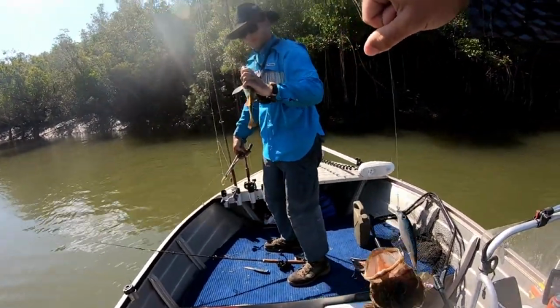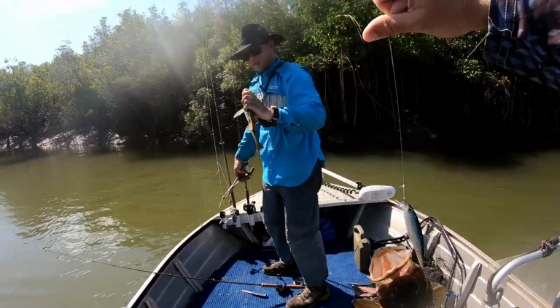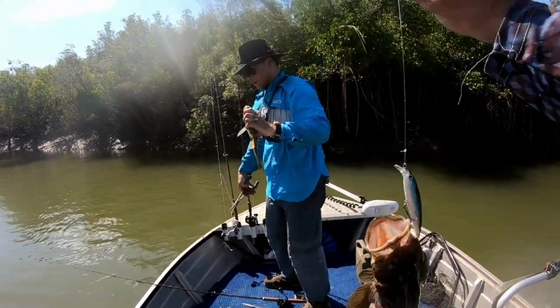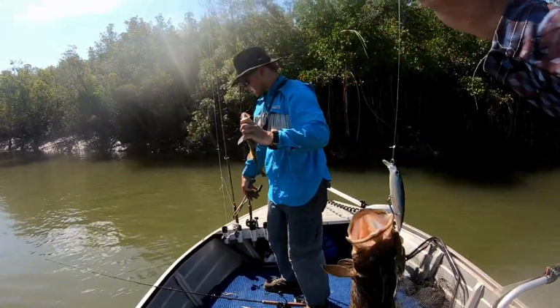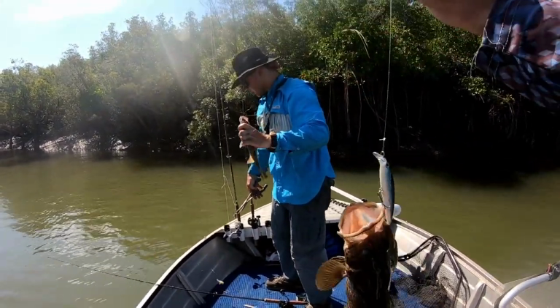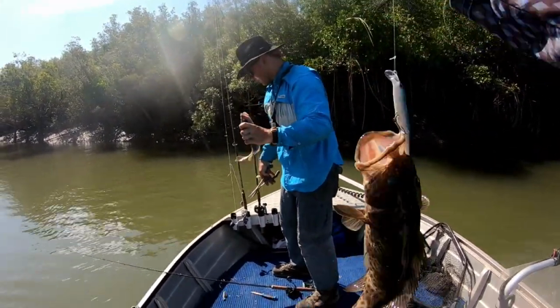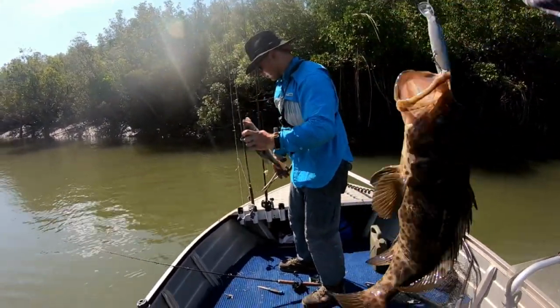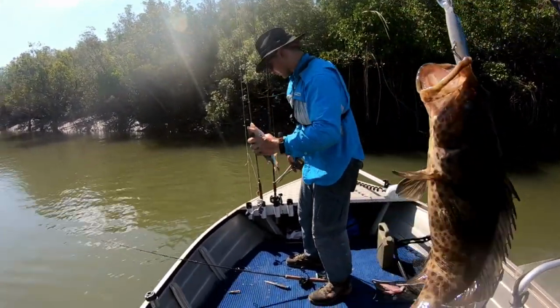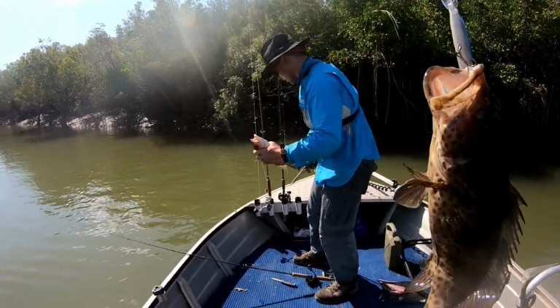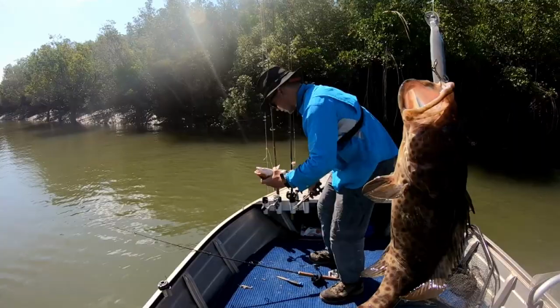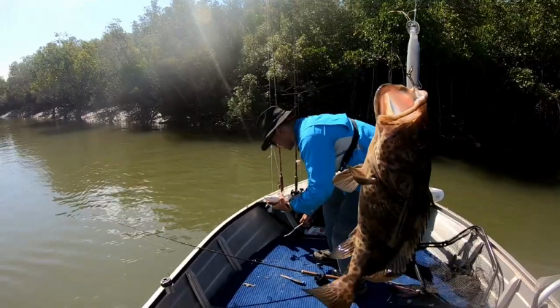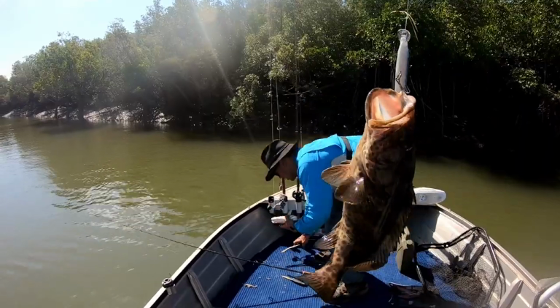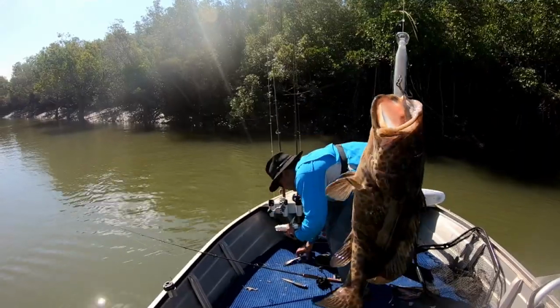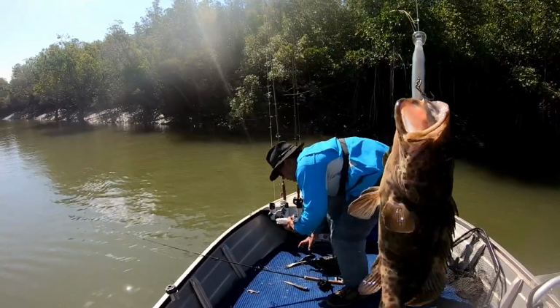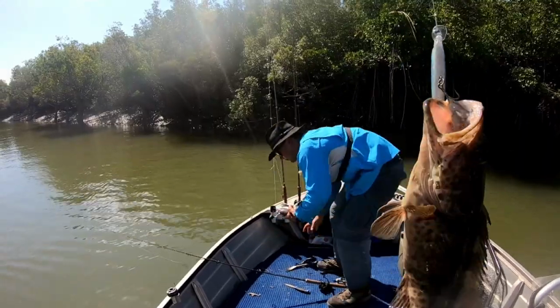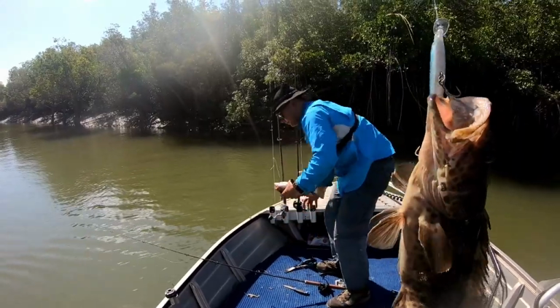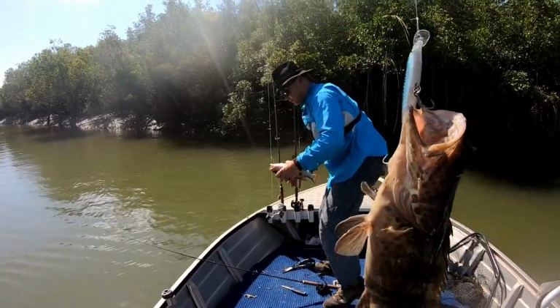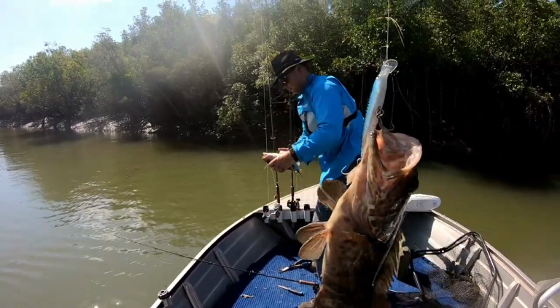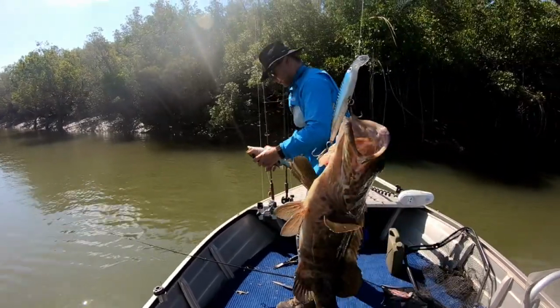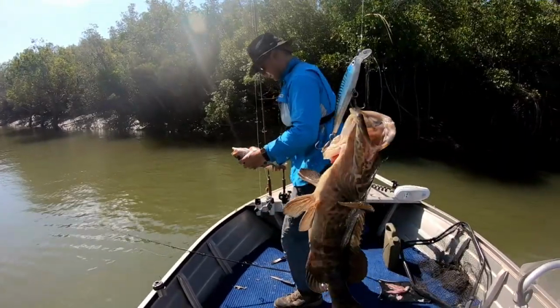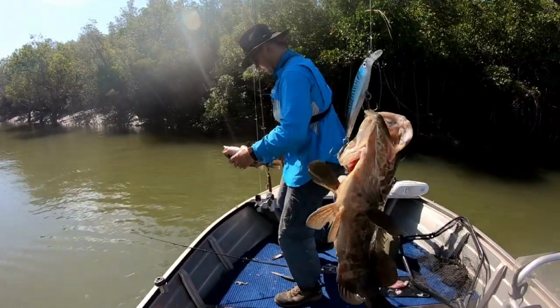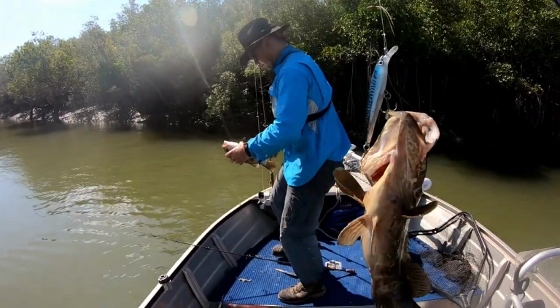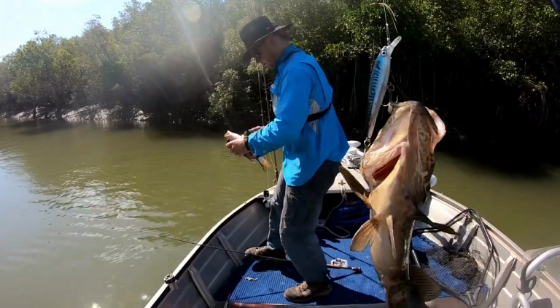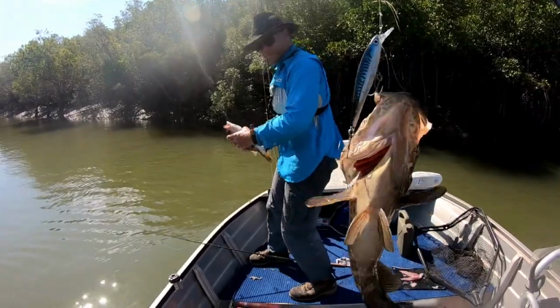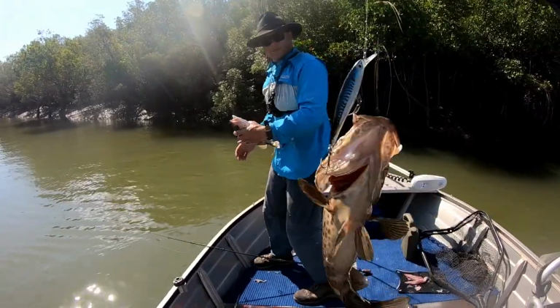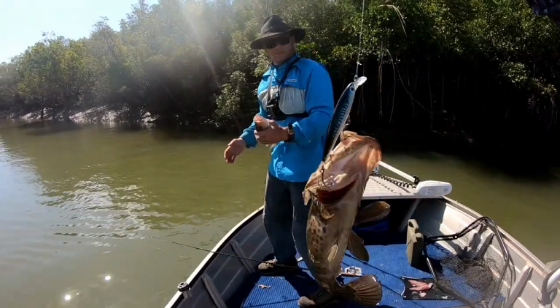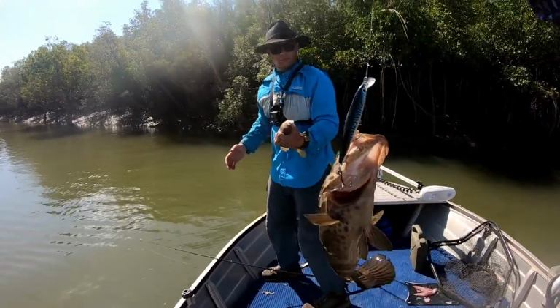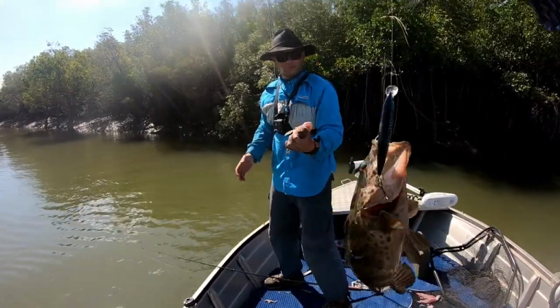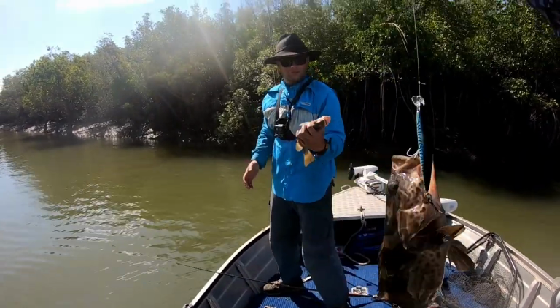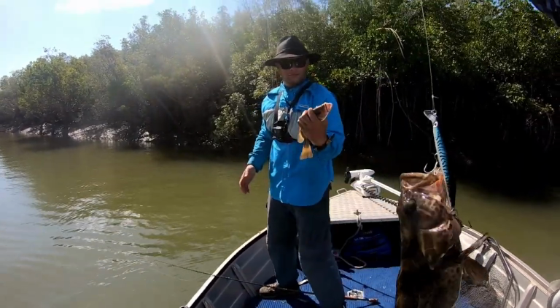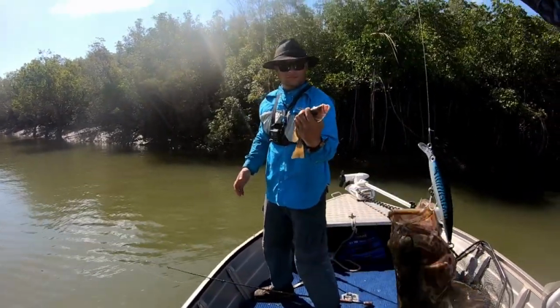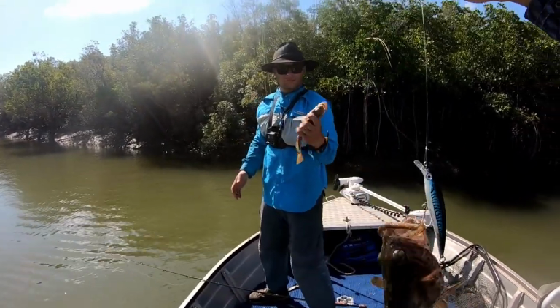He seems all right - we'll let him go. Pigeon pear. Nice cod and a nice snap - send him, mate.